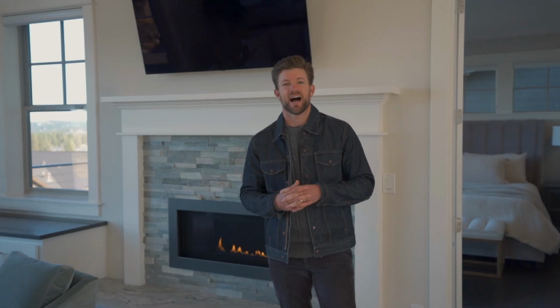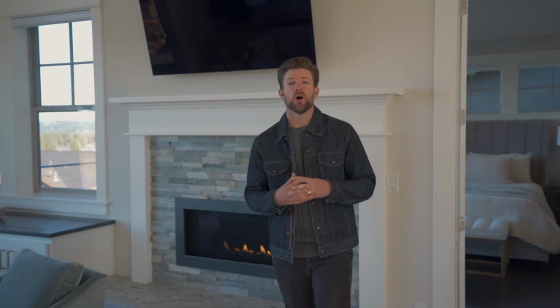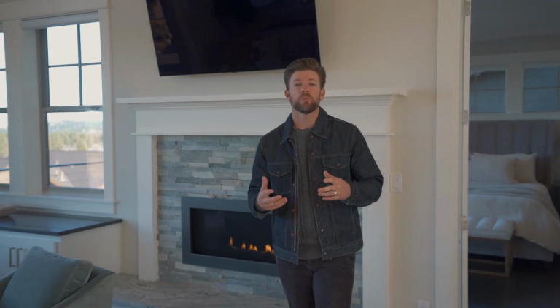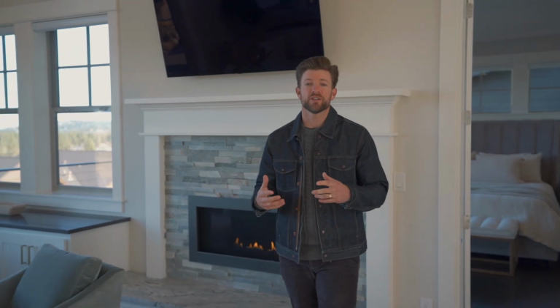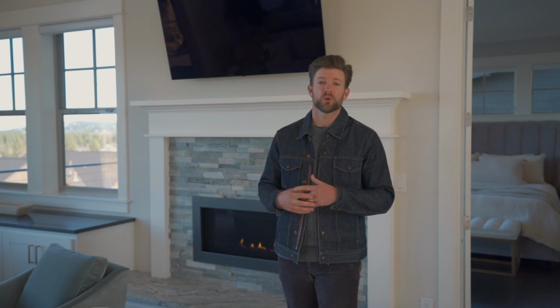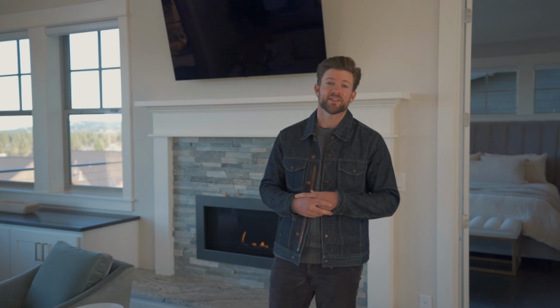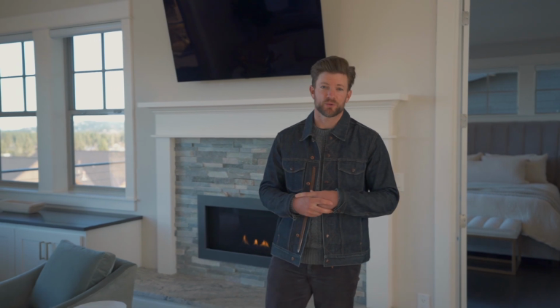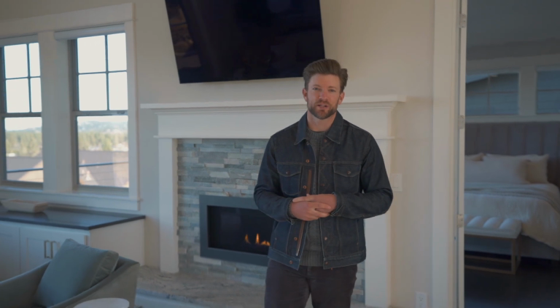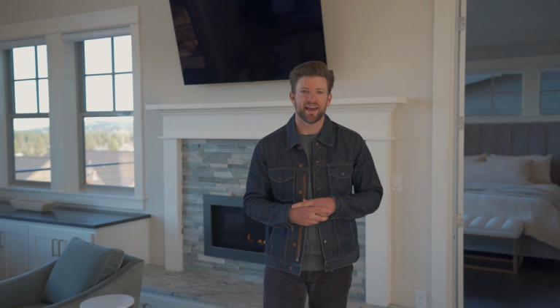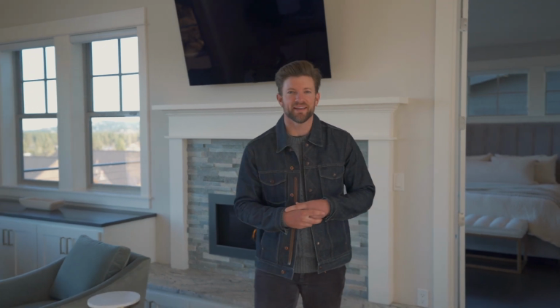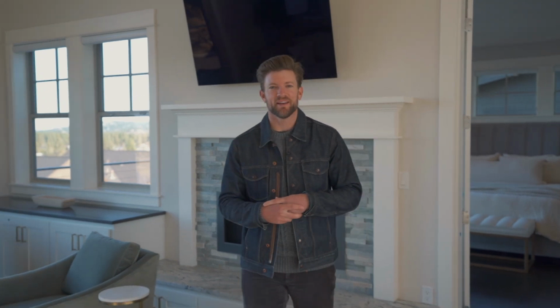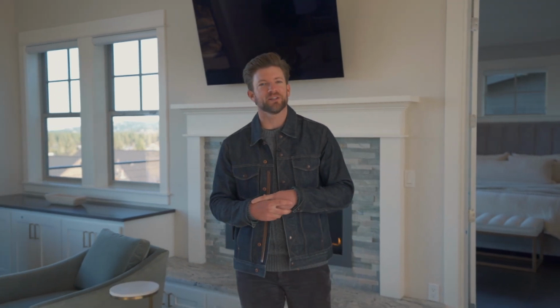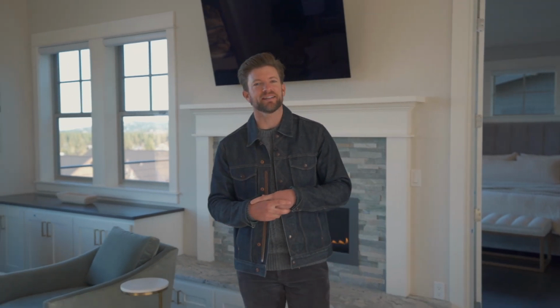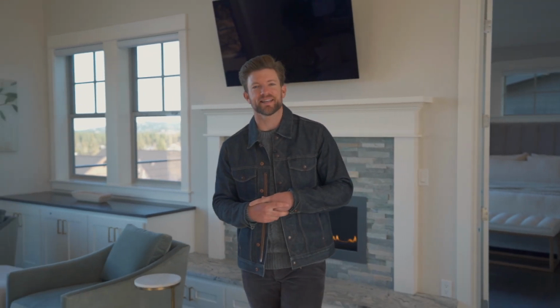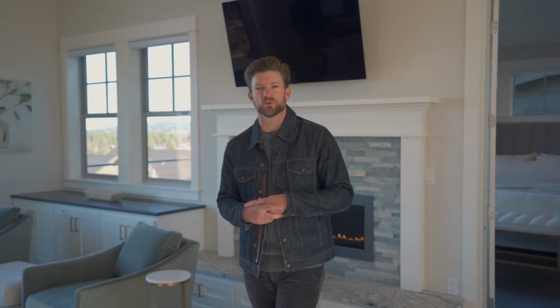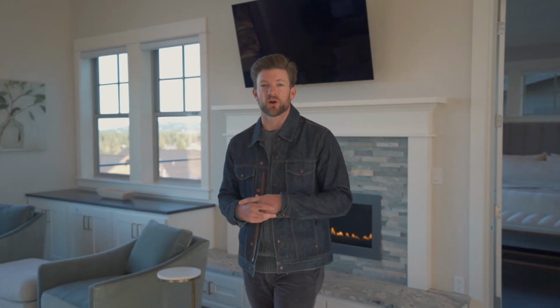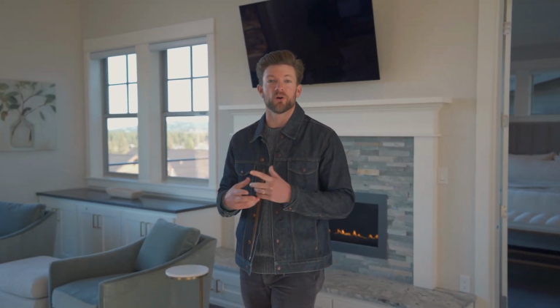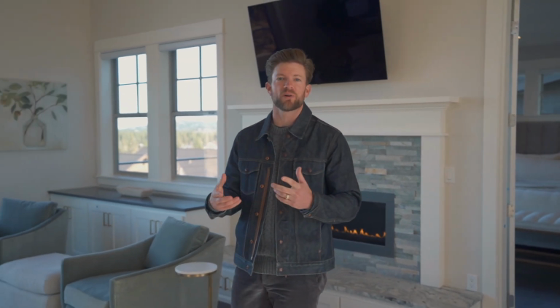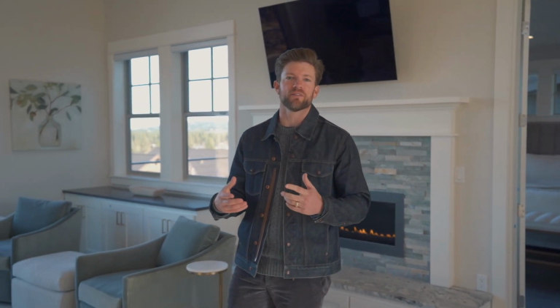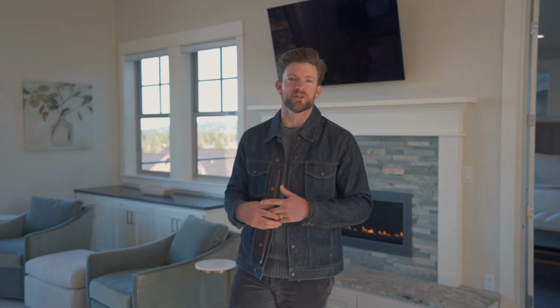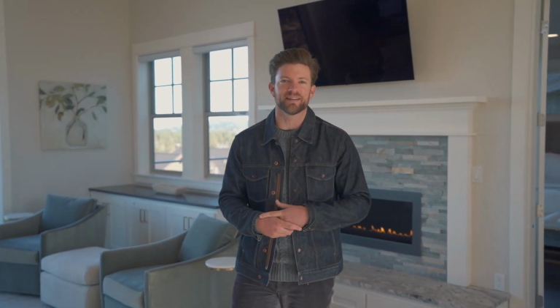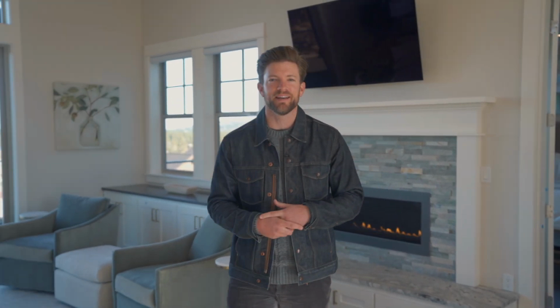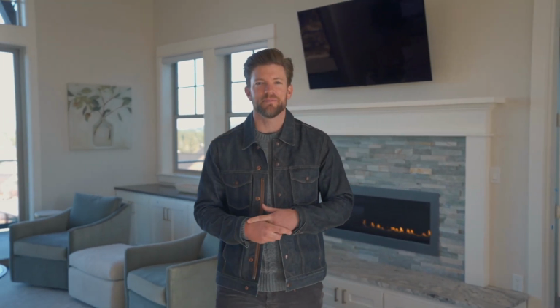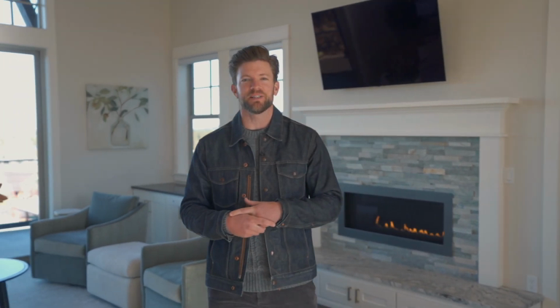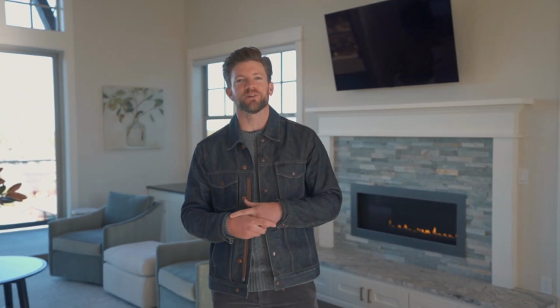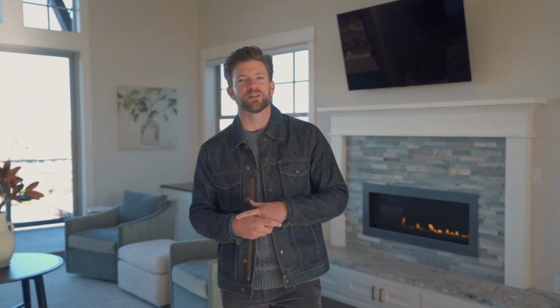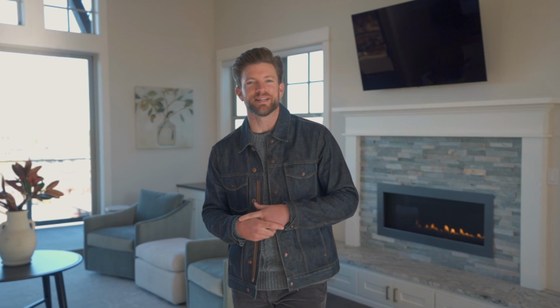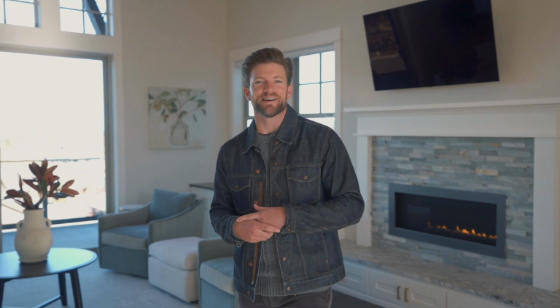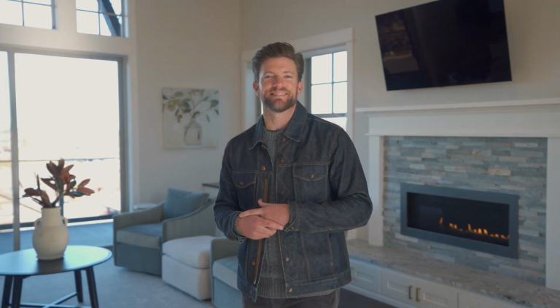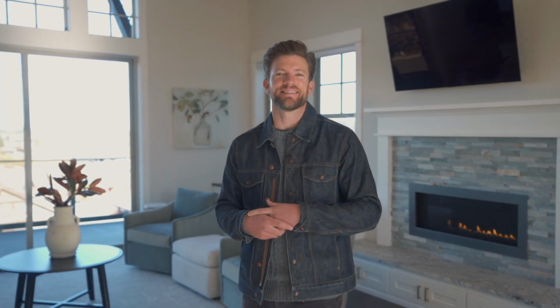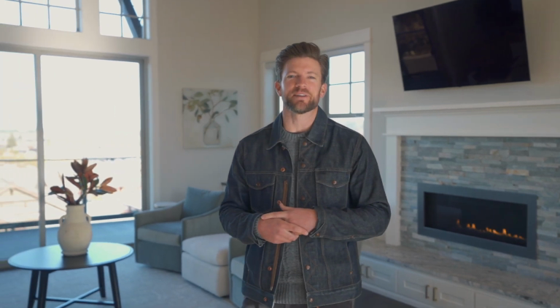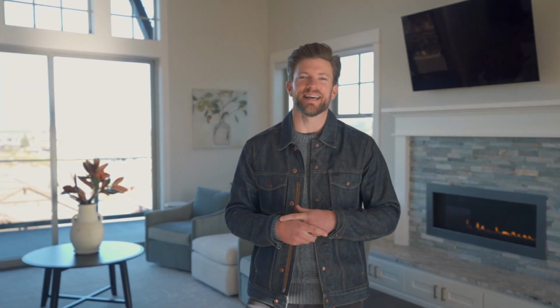I hope you've enjoyed this tour today. If you'd like to schedule your own private viewing, please feel free to reach out. Have a good day.